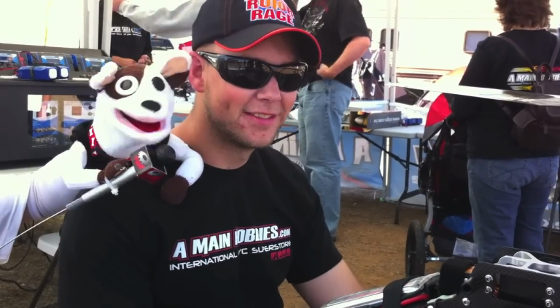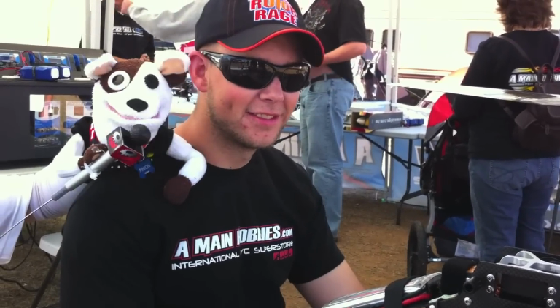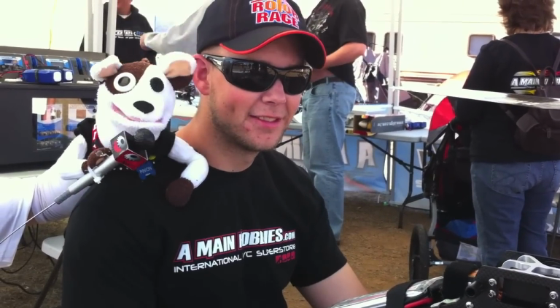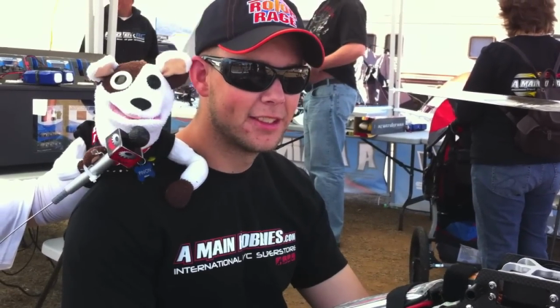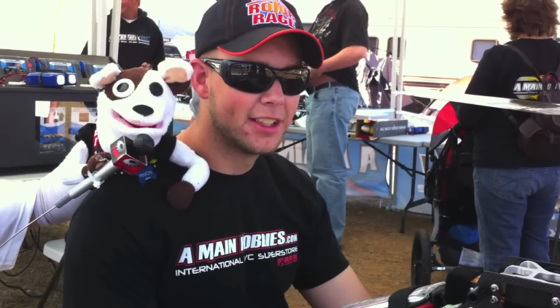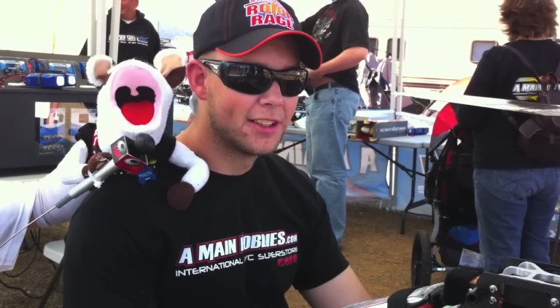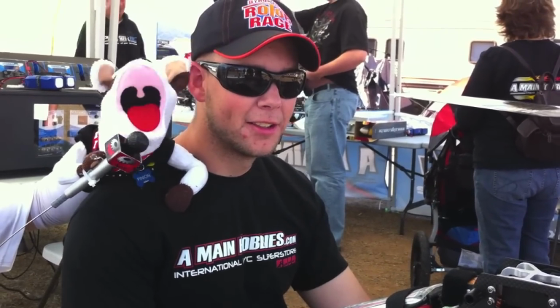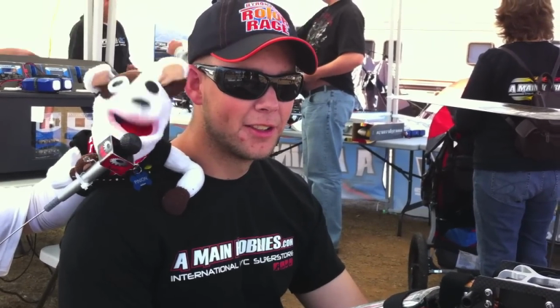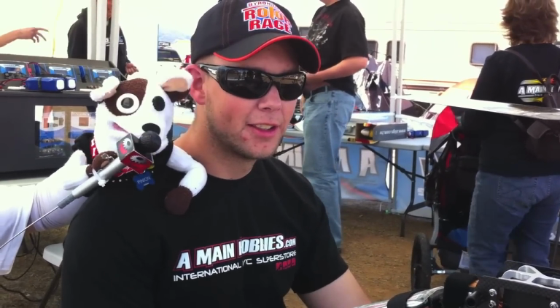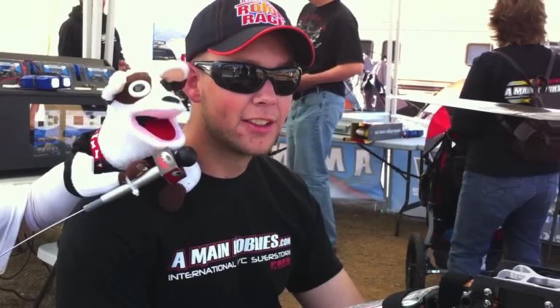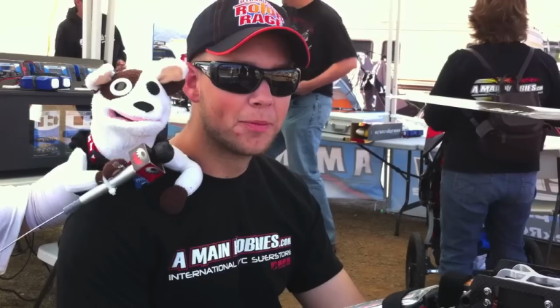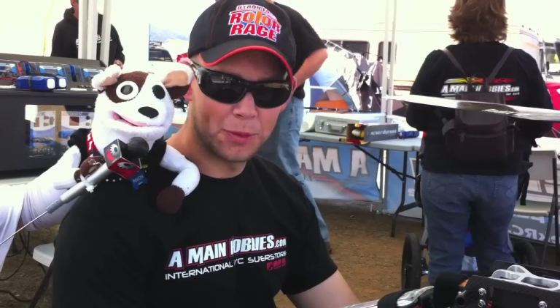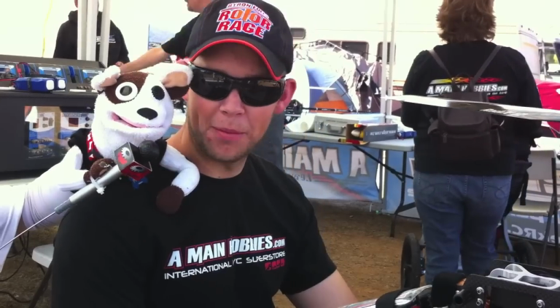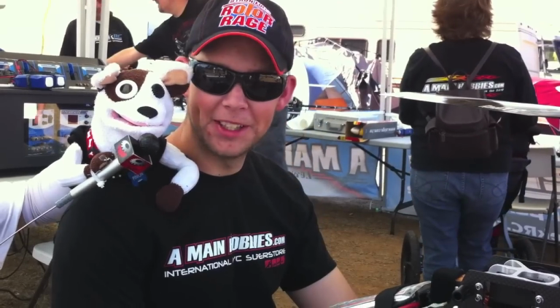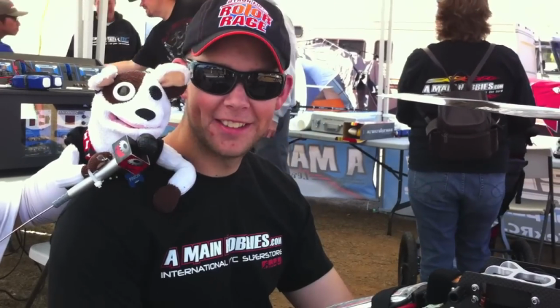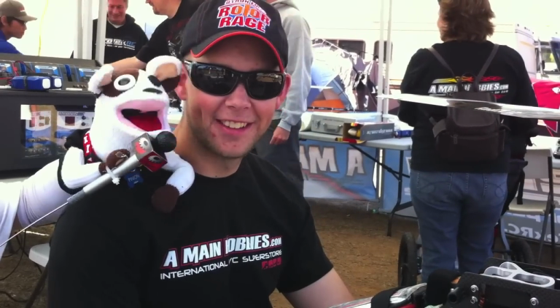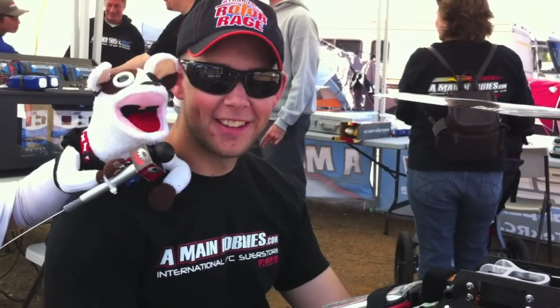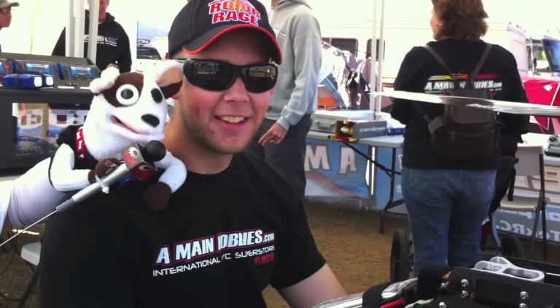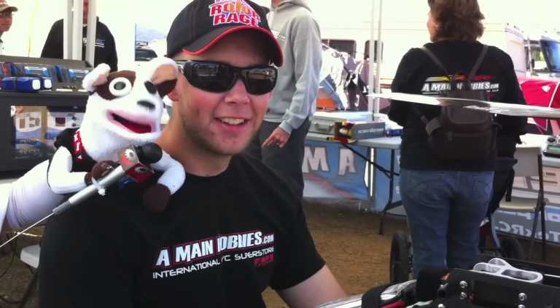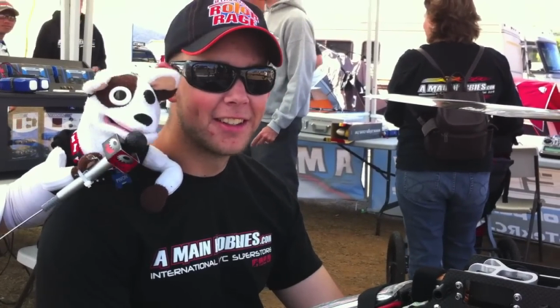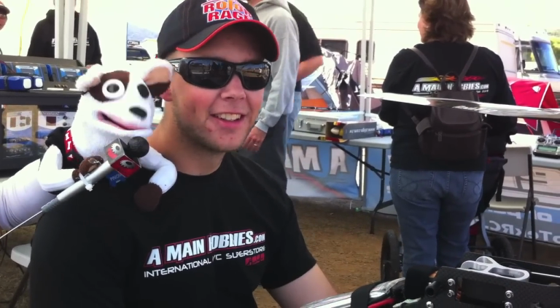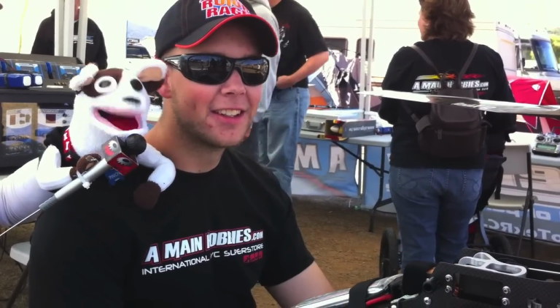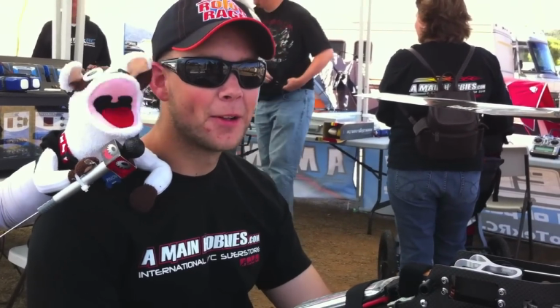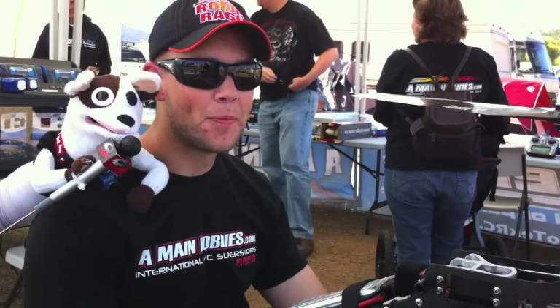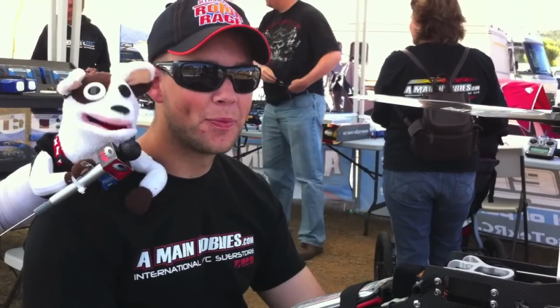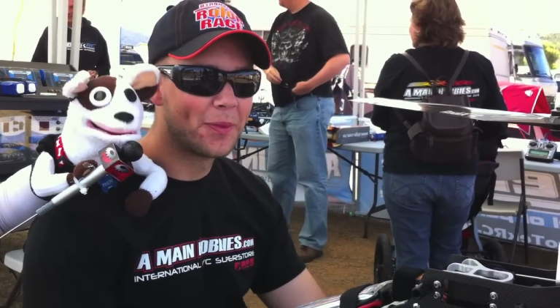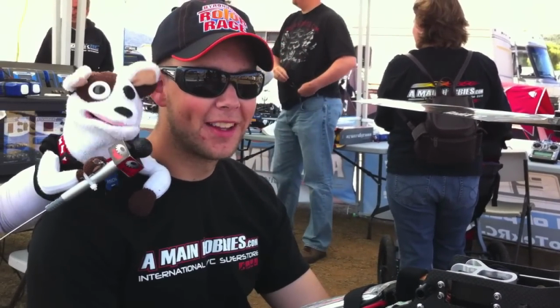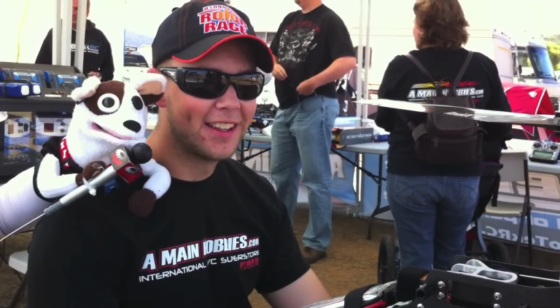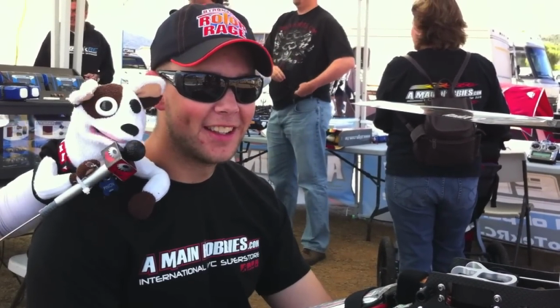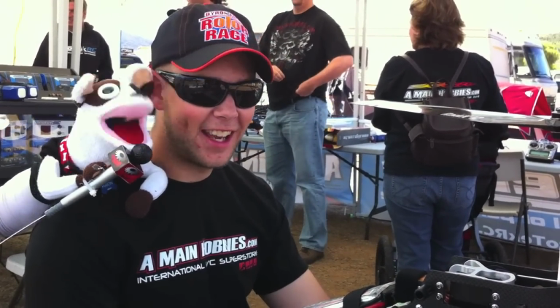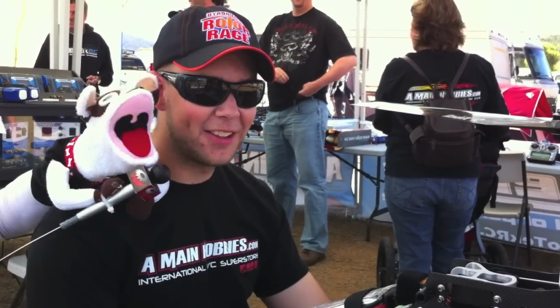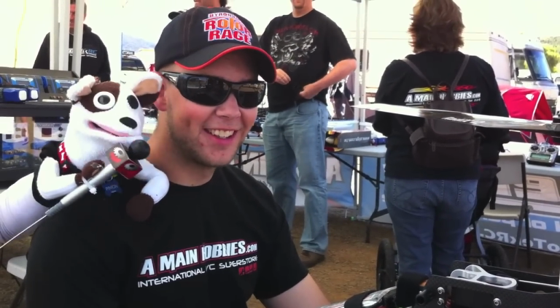To my left, the greatness is Tim Jones. Hello, Tim. What's up, Pinyon? I understand you had a really amazing night flight last night under the lights with the Beast.